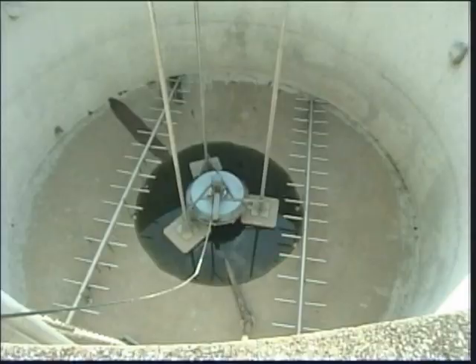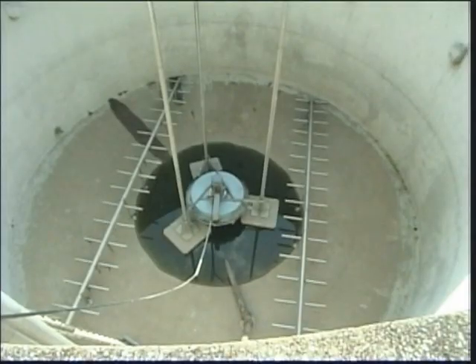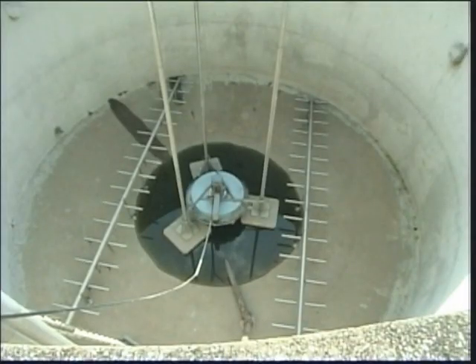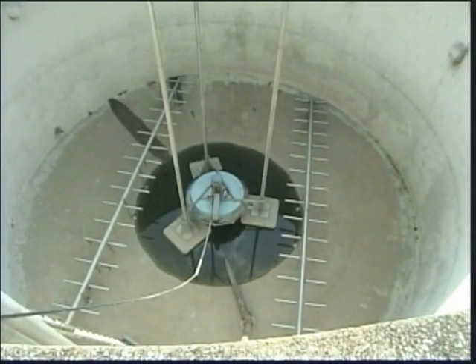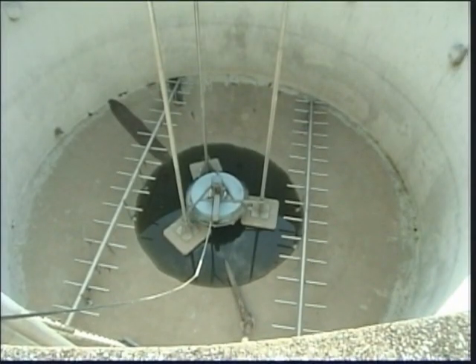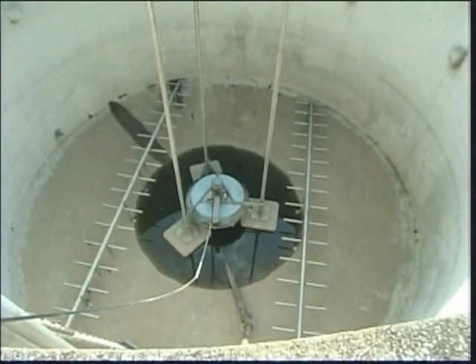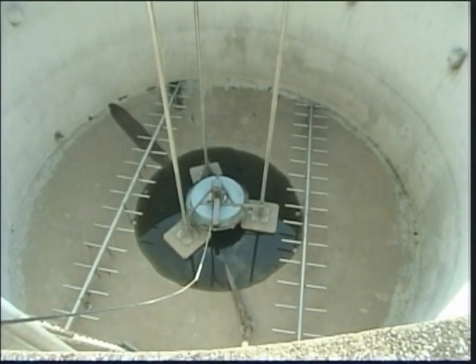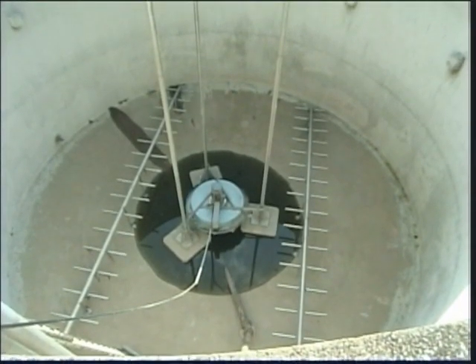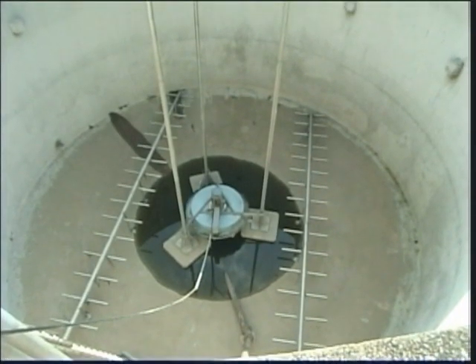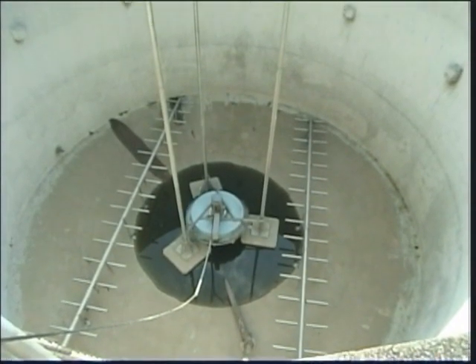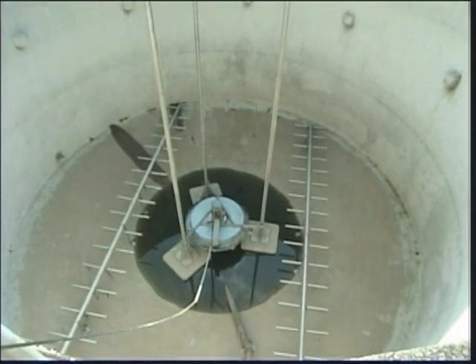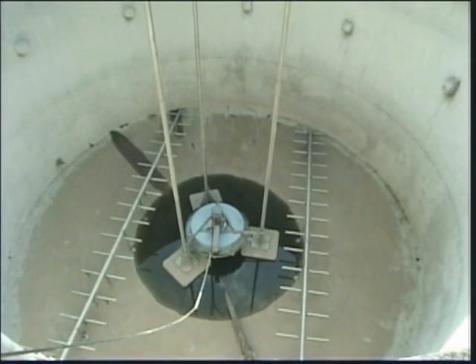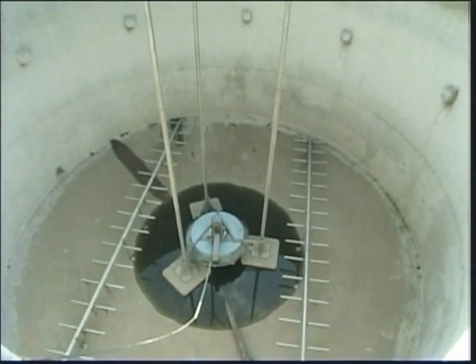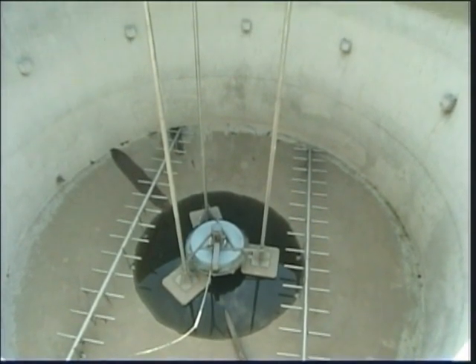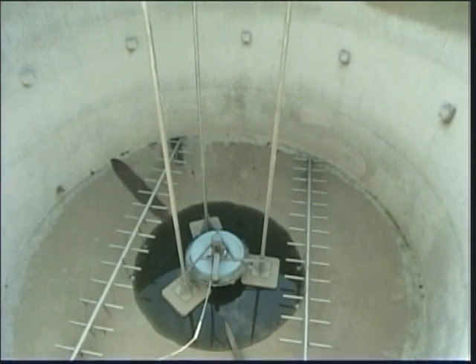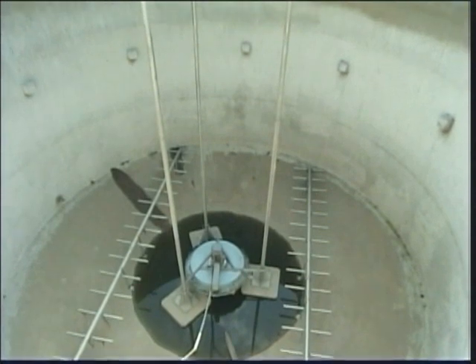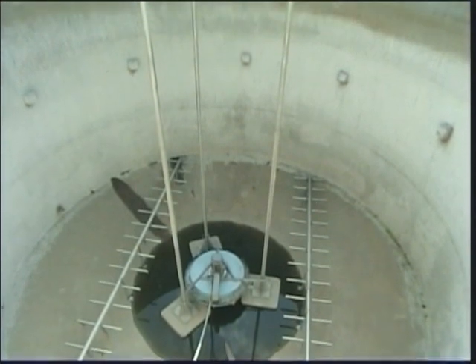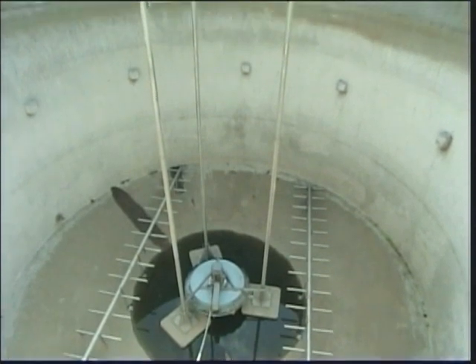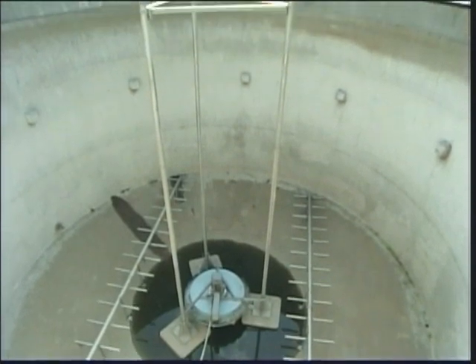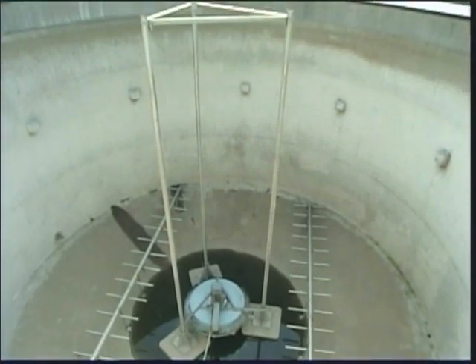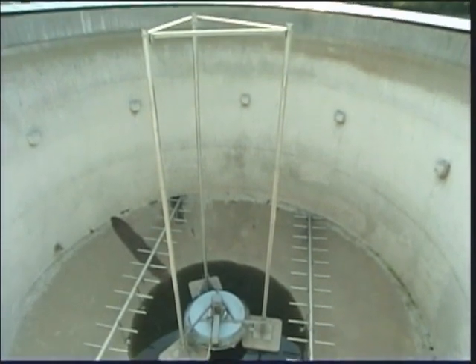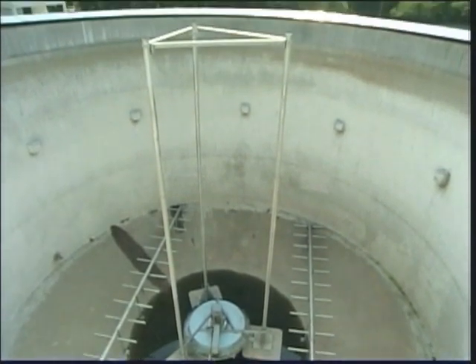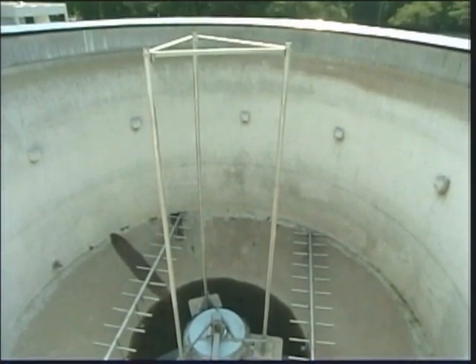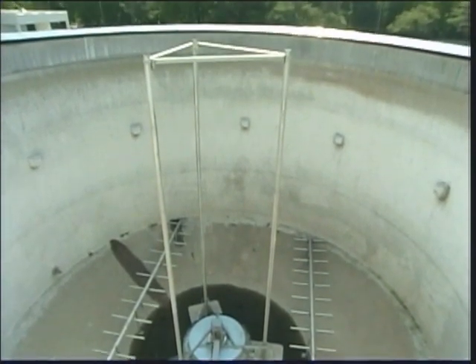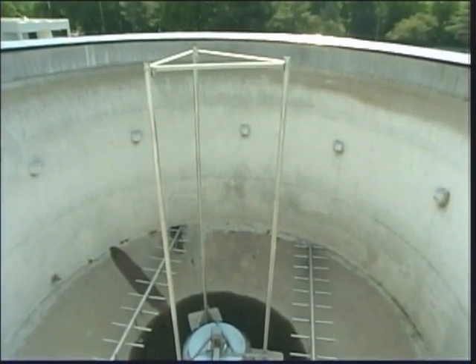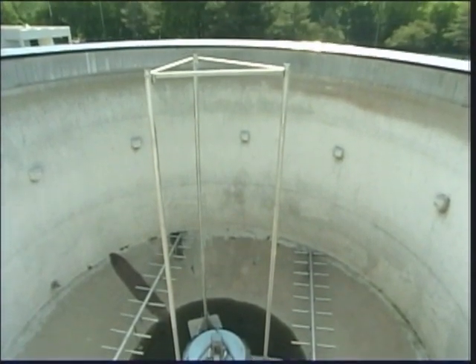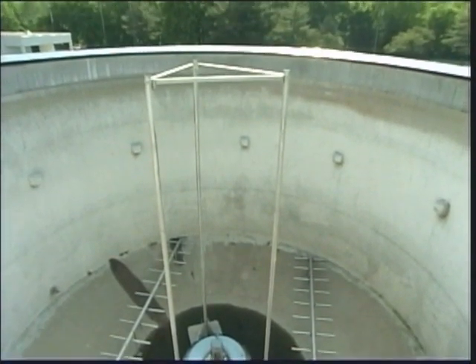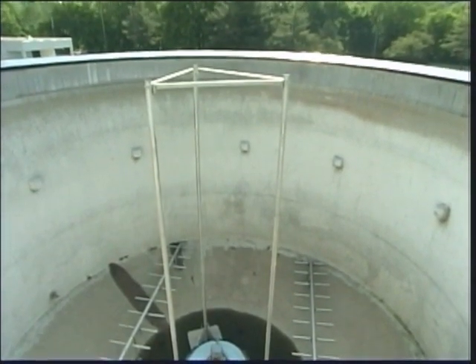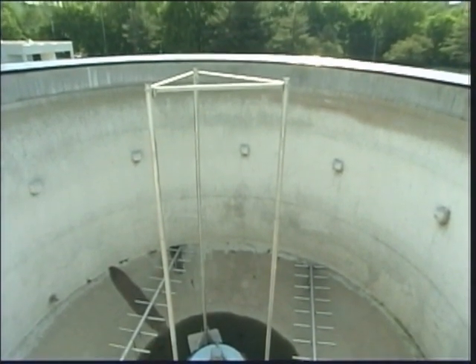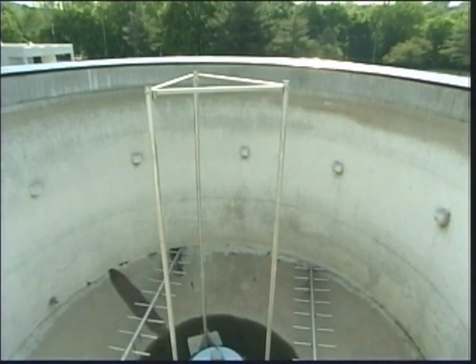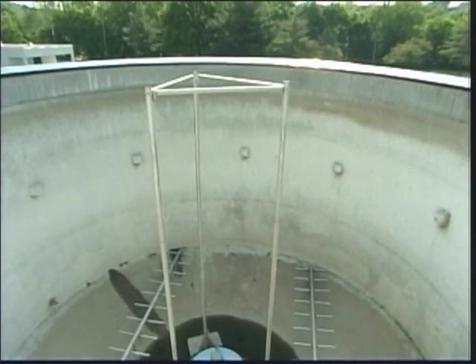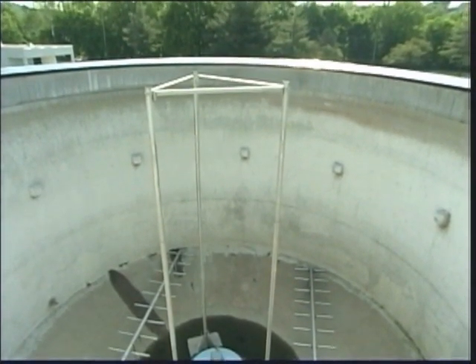The second requirement is decommissioned tanks that once were used as digester tanks and are well suited for fish culture.